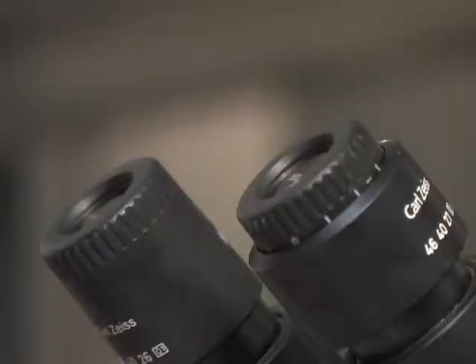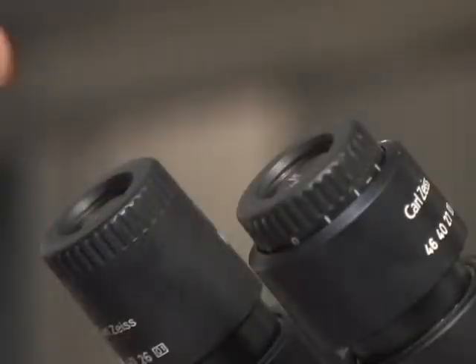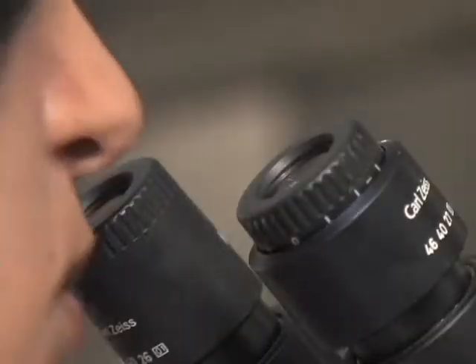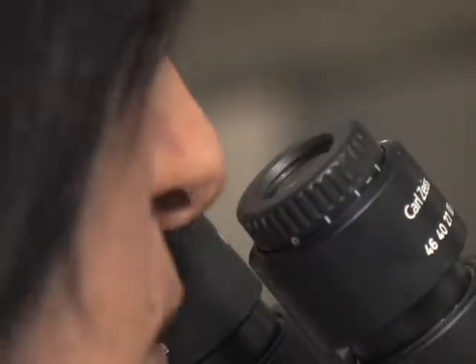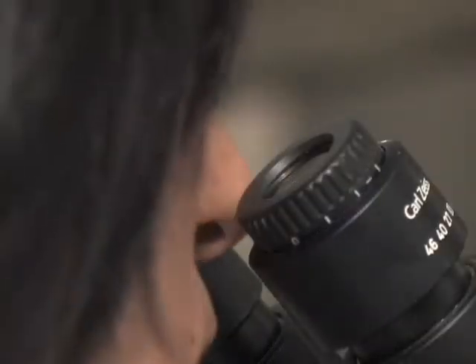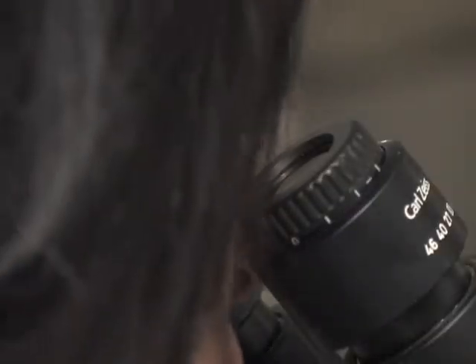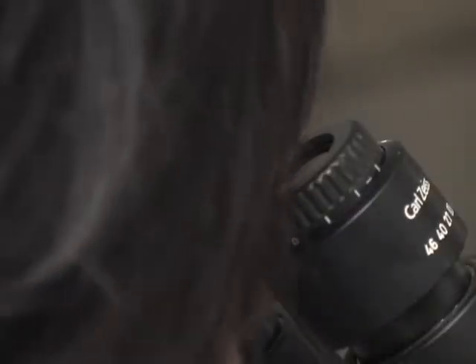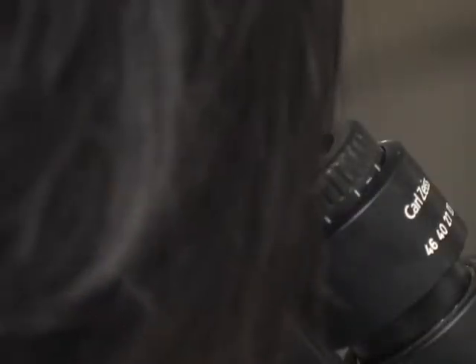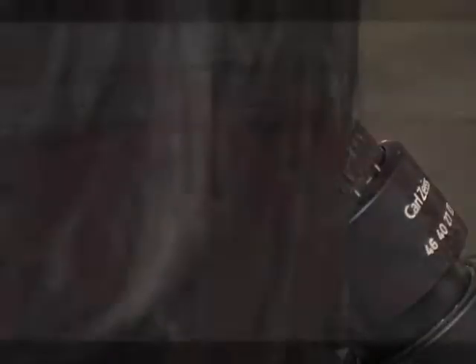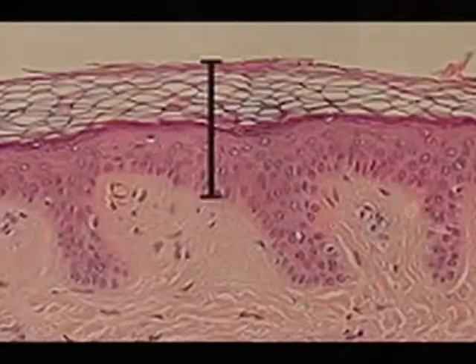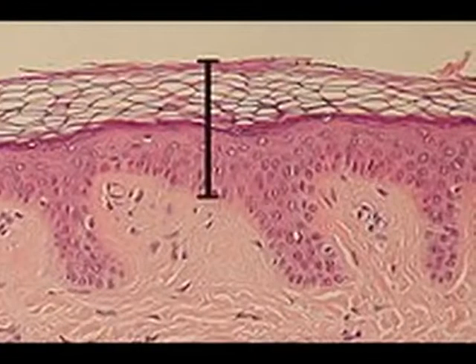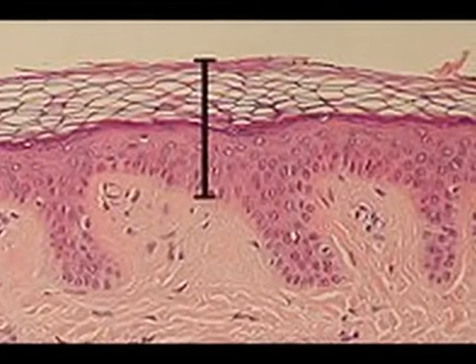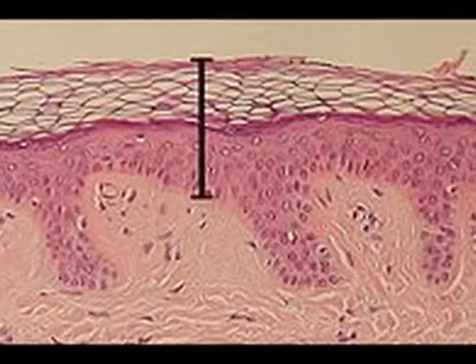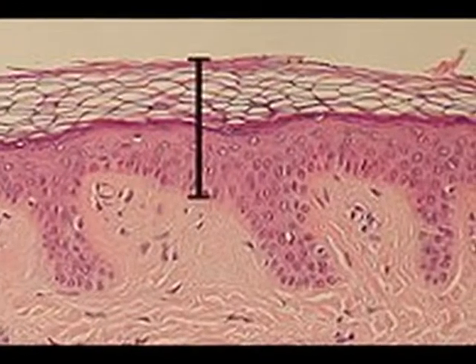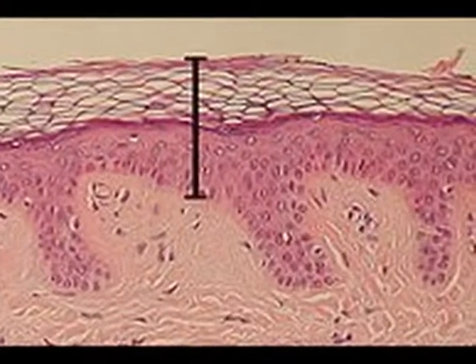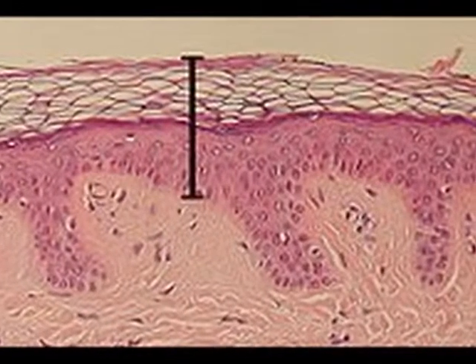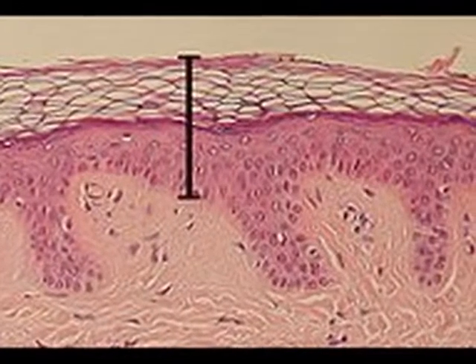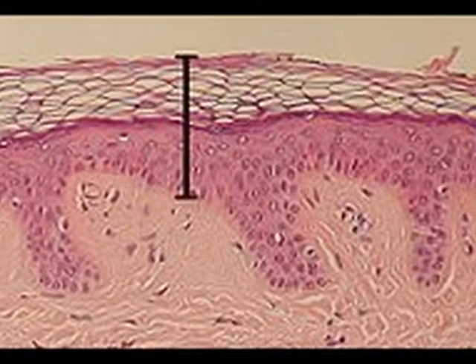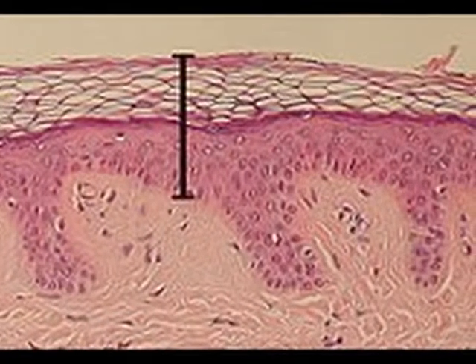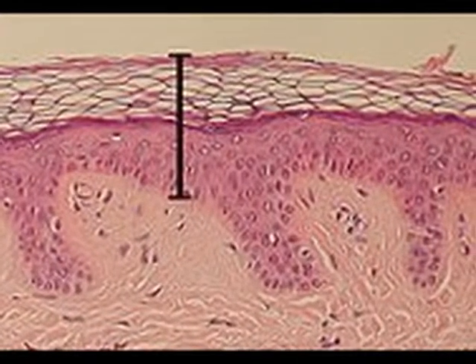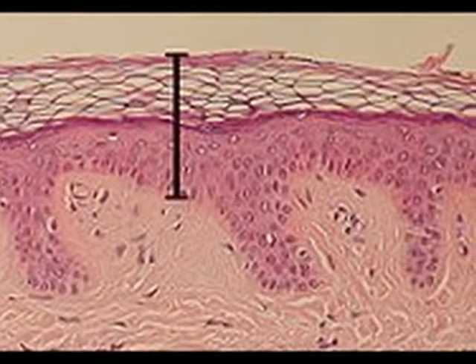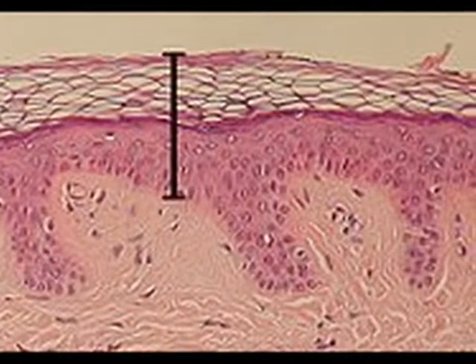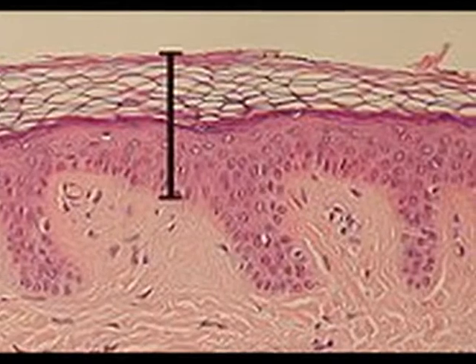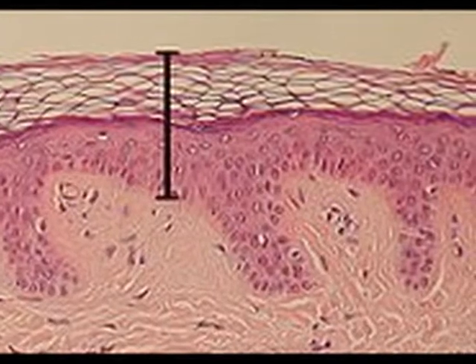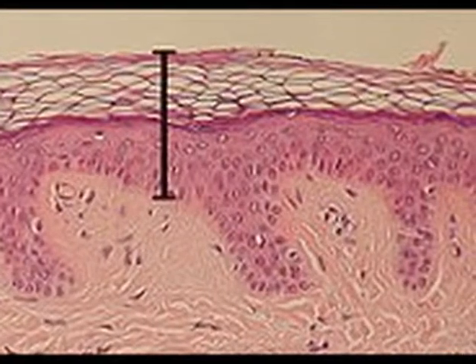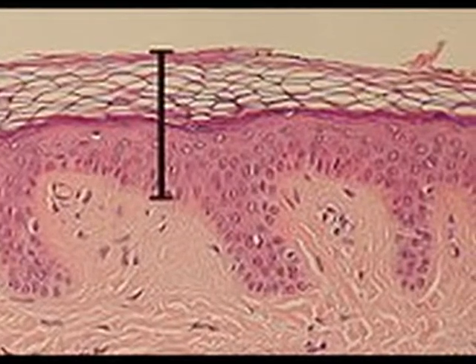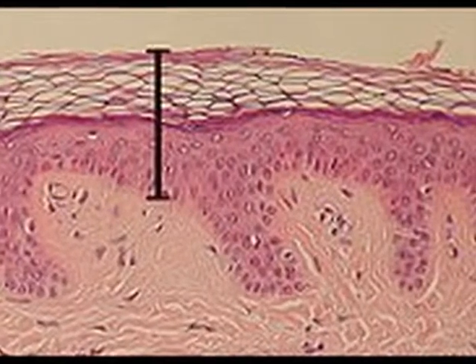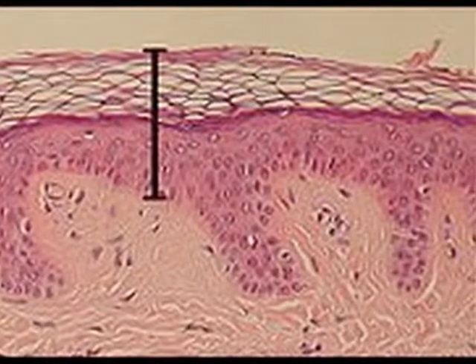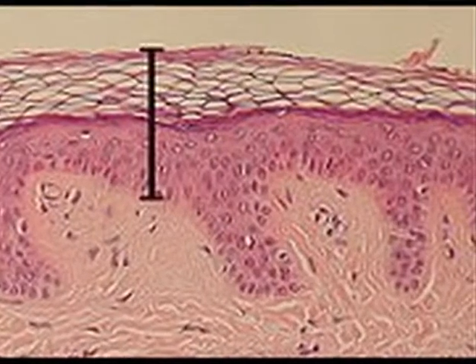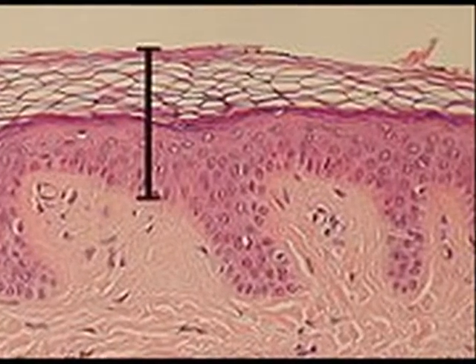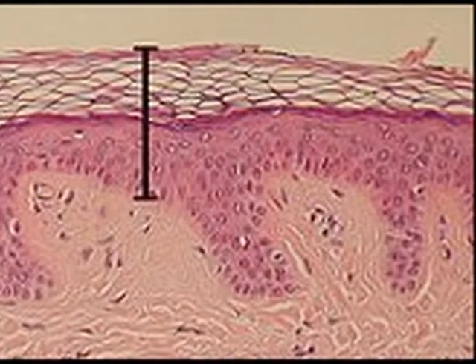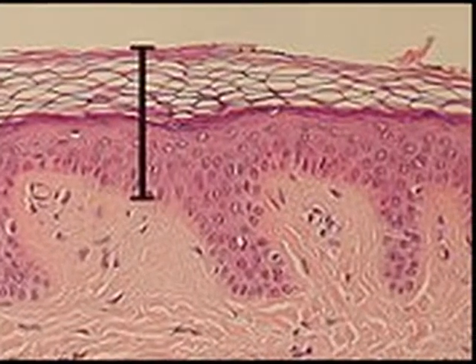While uranium has been linked to several types of cancer, the effects of exposure on the skin is a unique area of research.